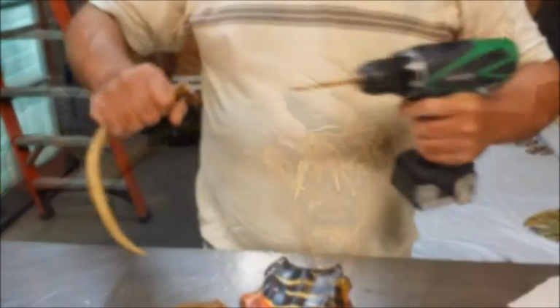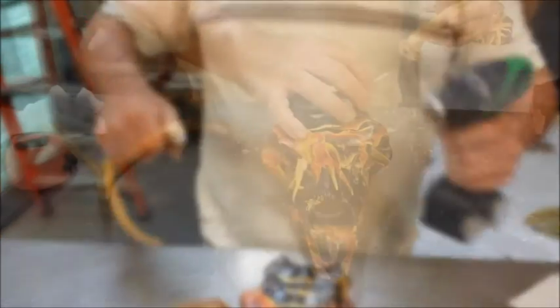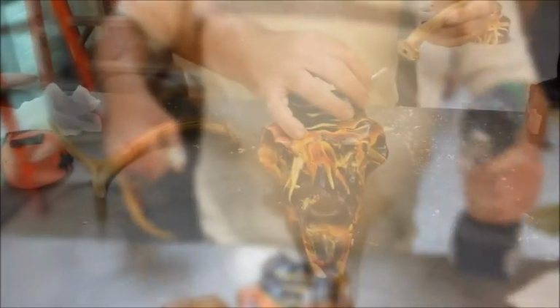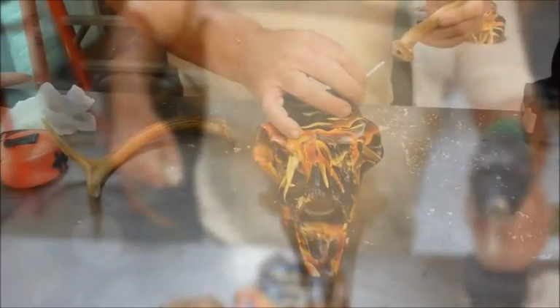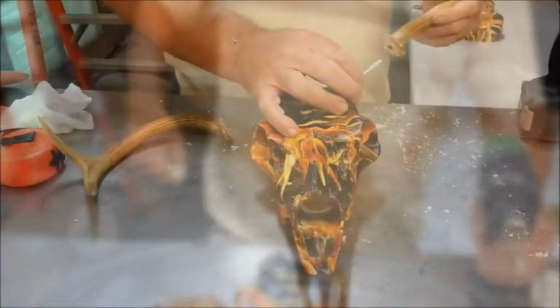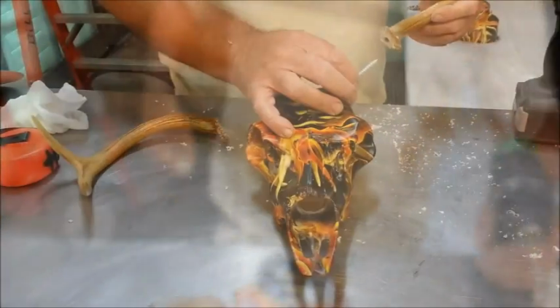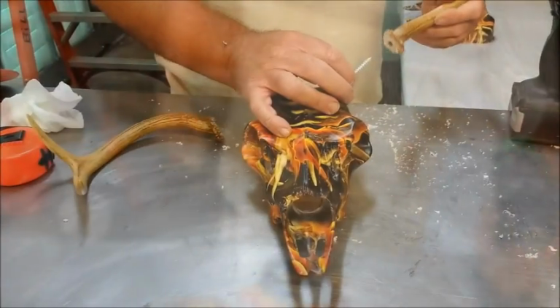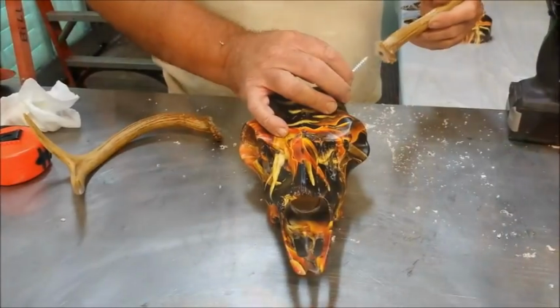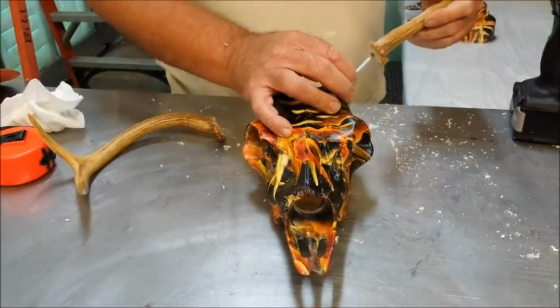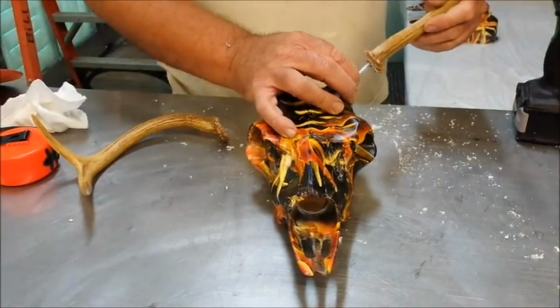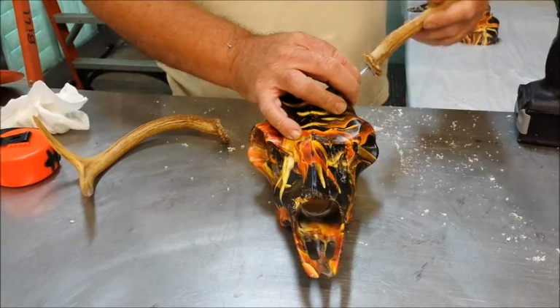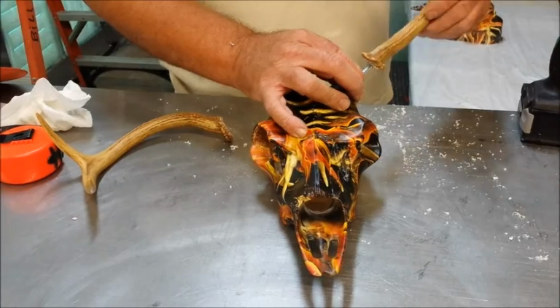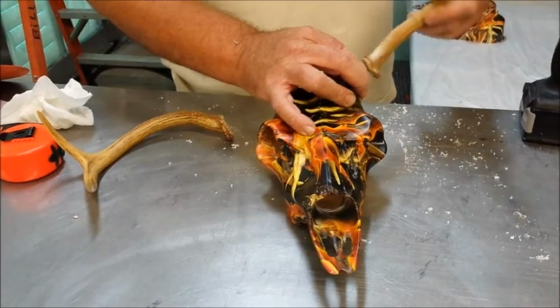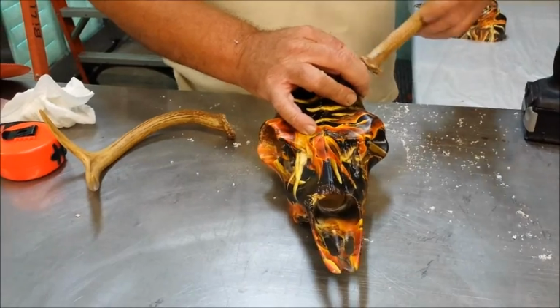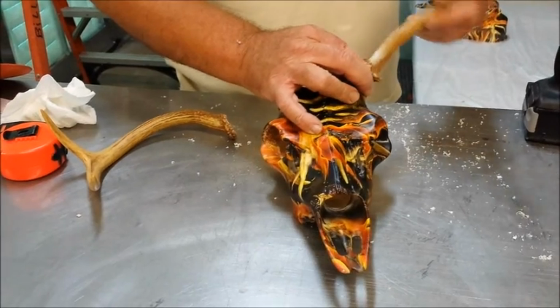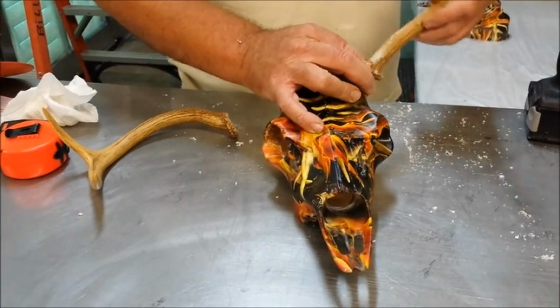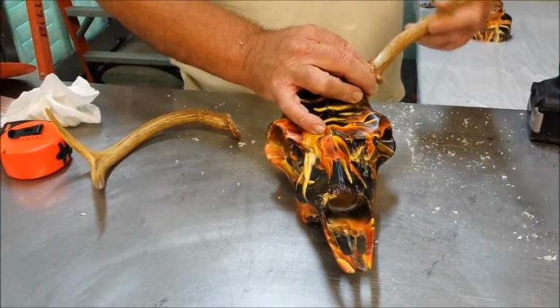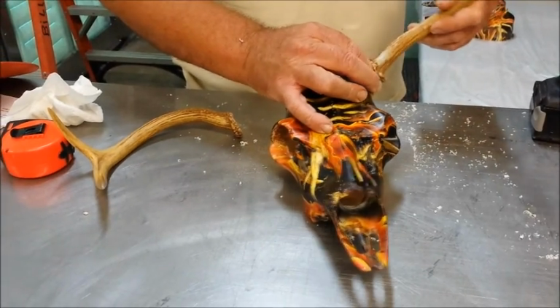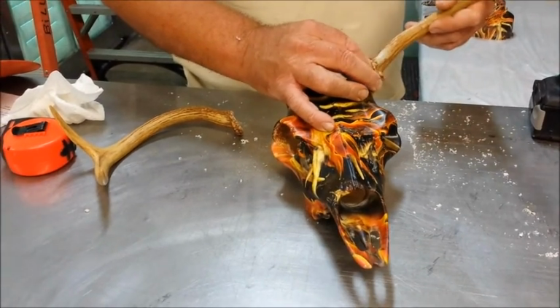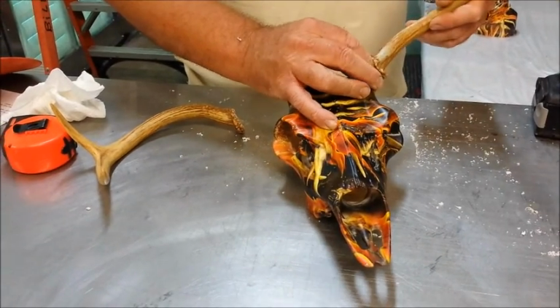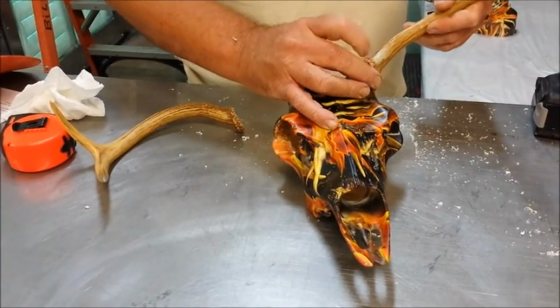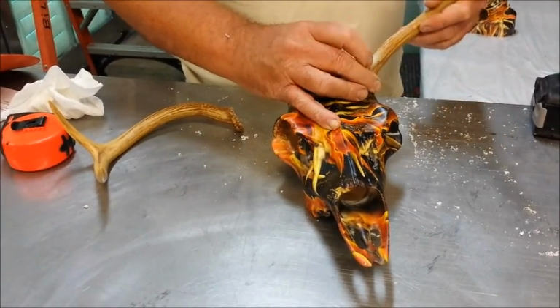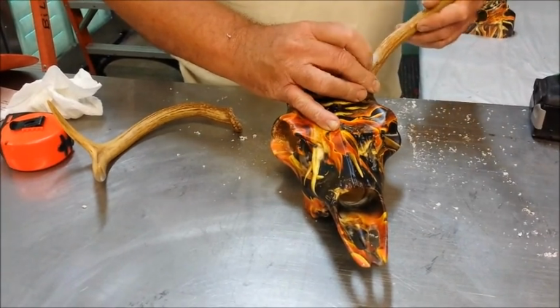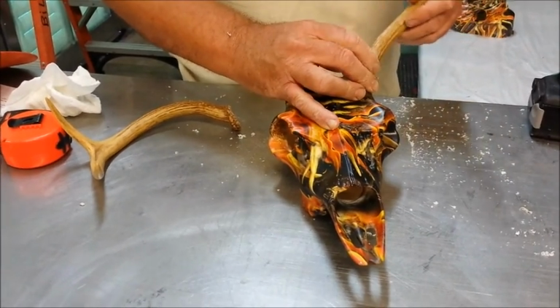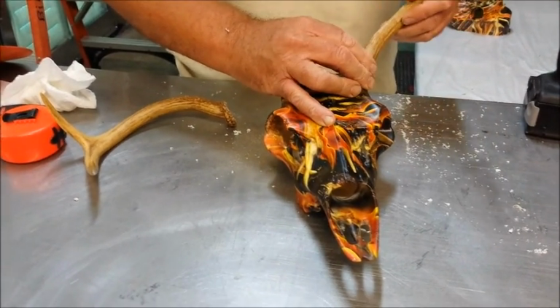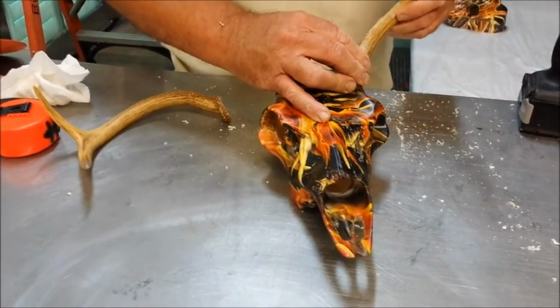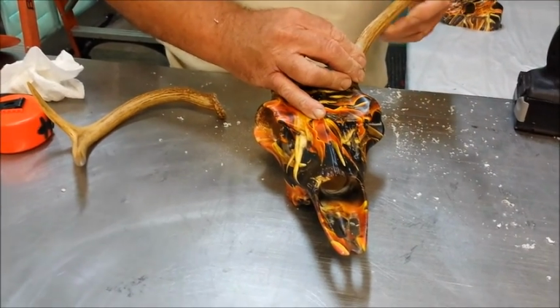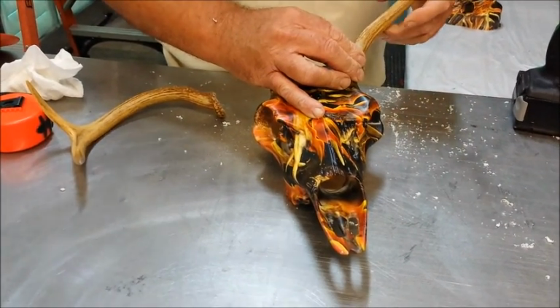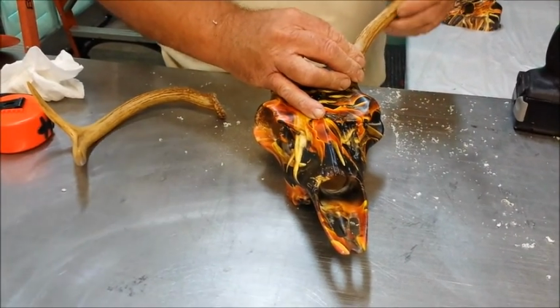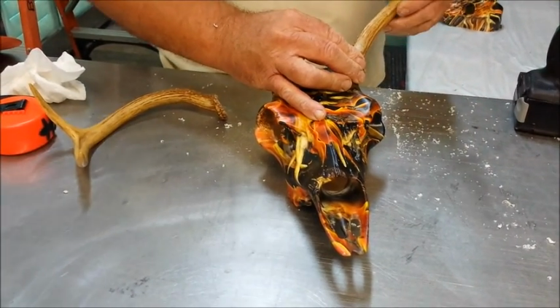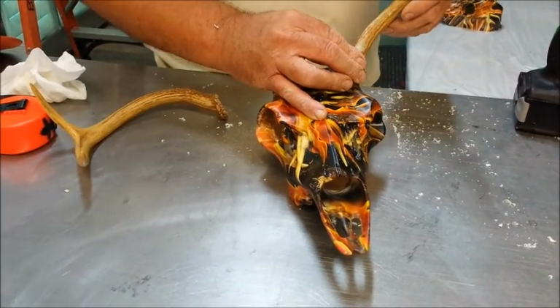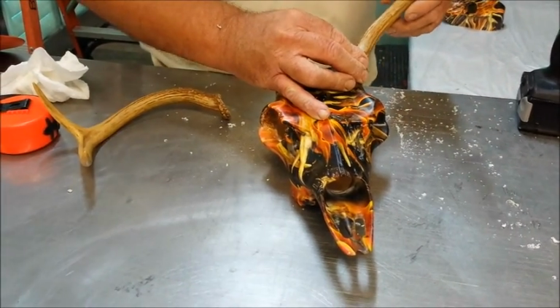Put your bolt through and test fit your antler, make sure it will fit on your antler properly.